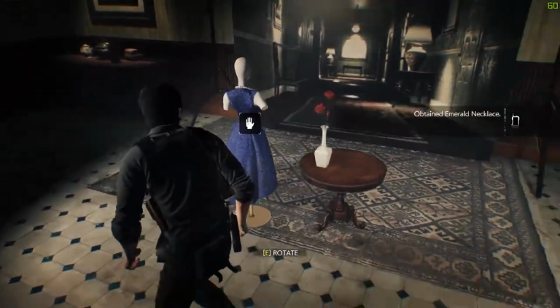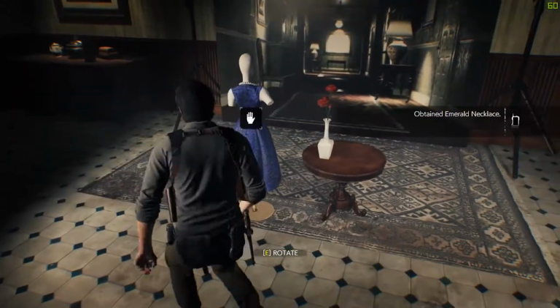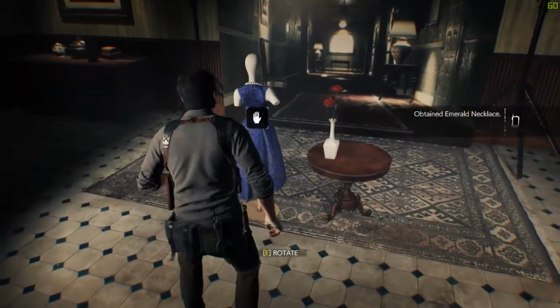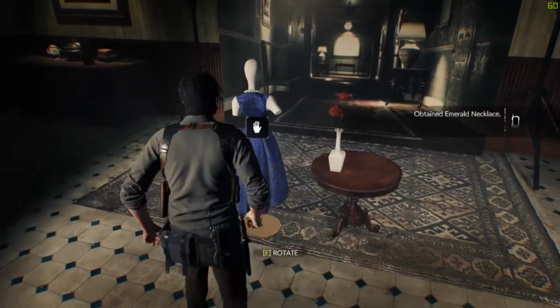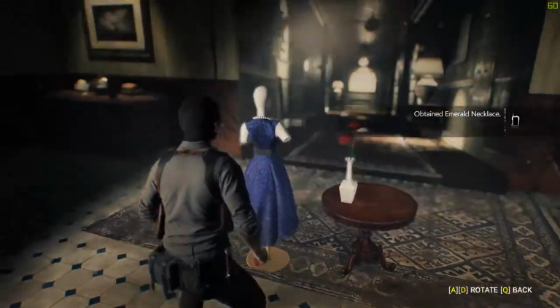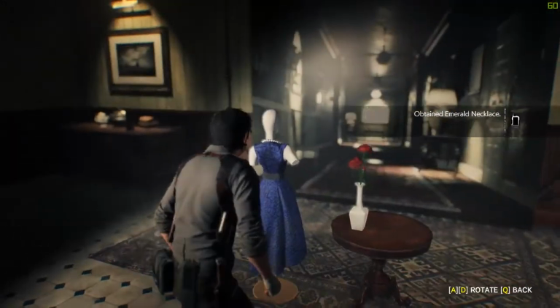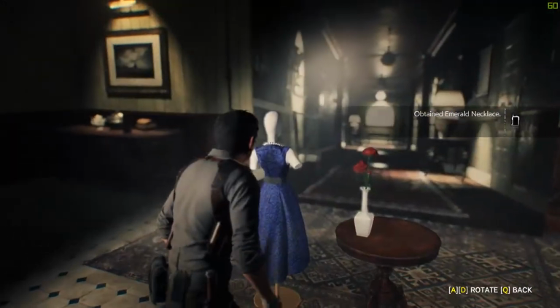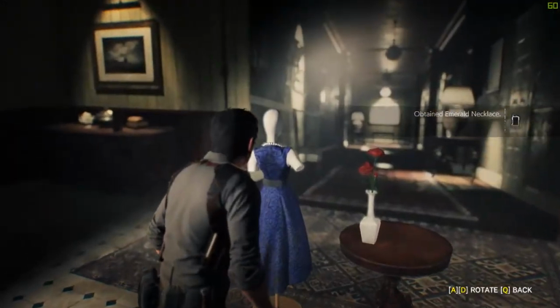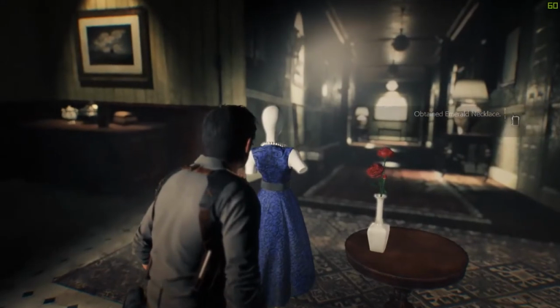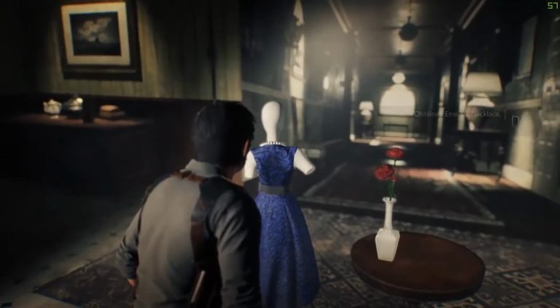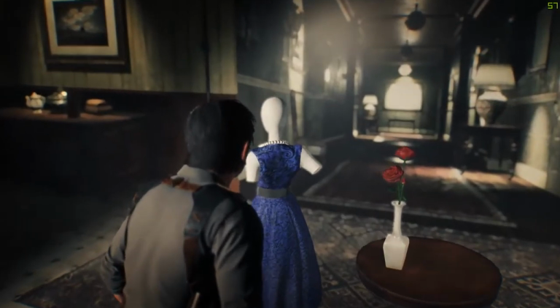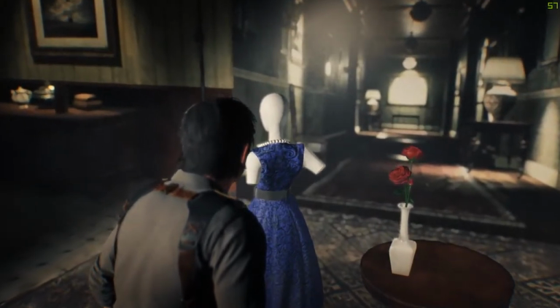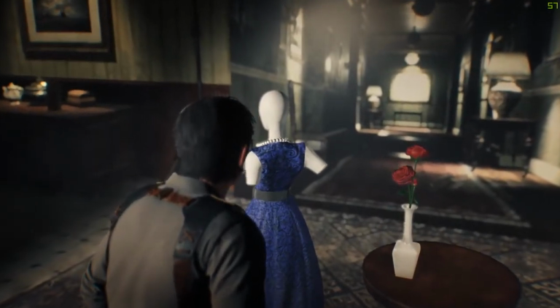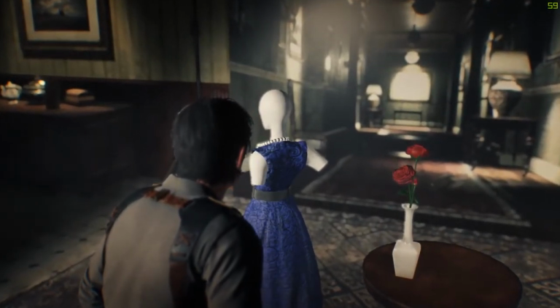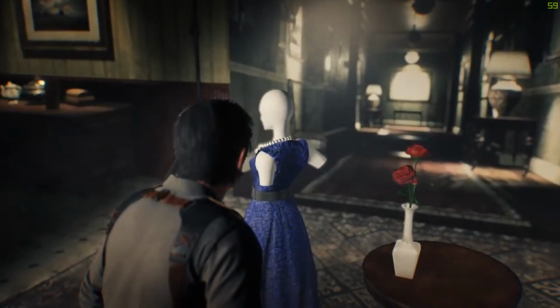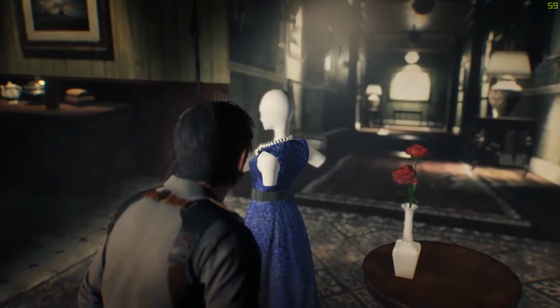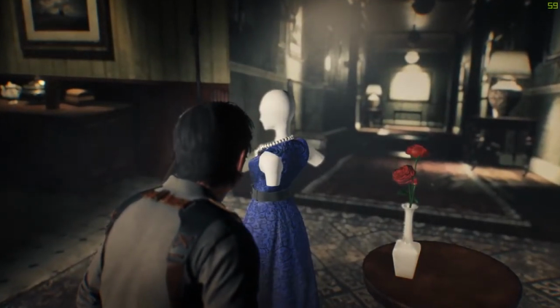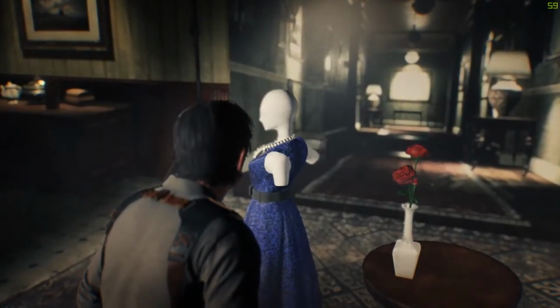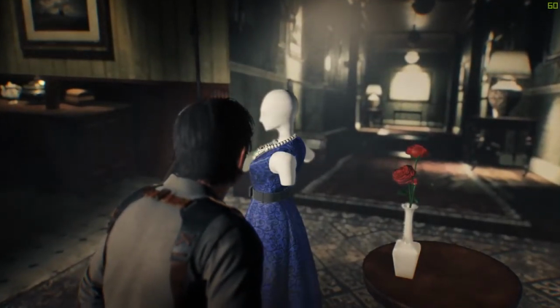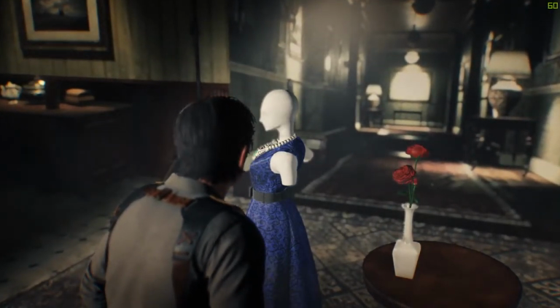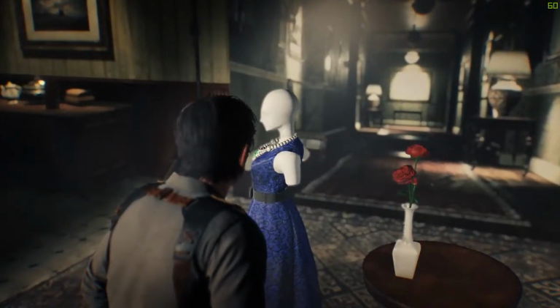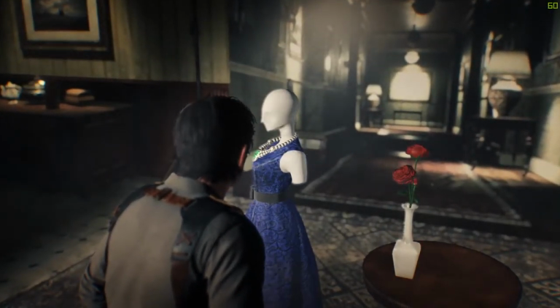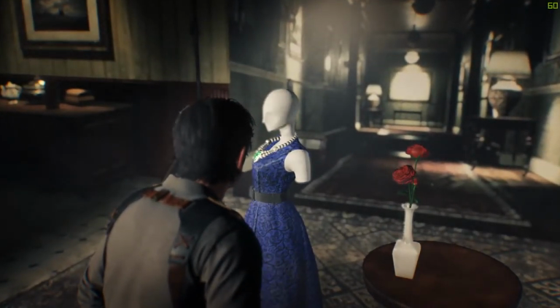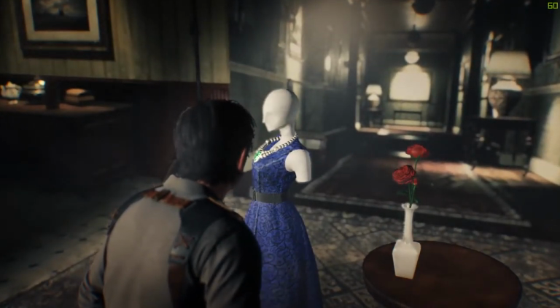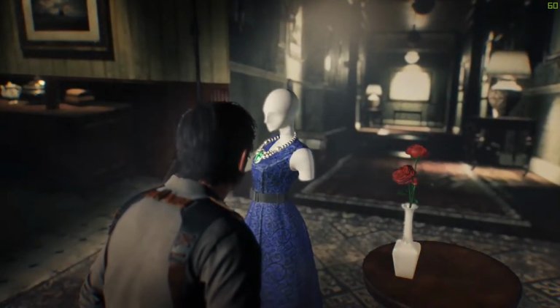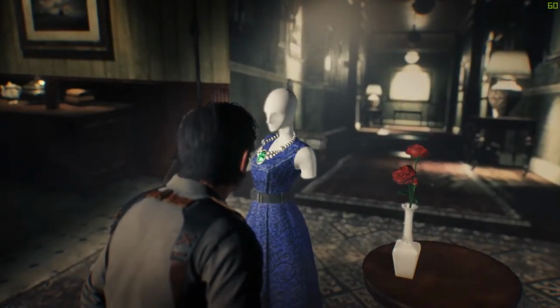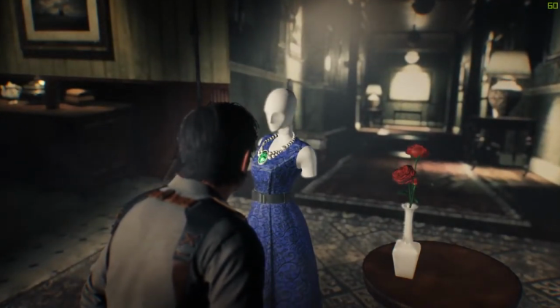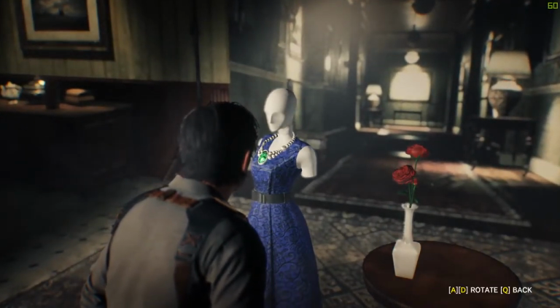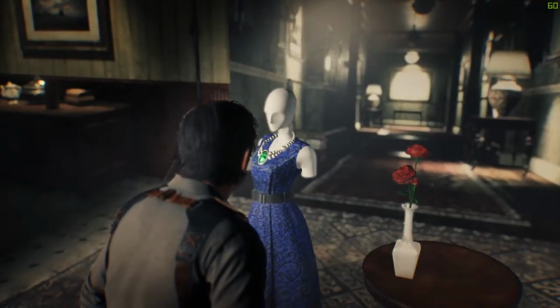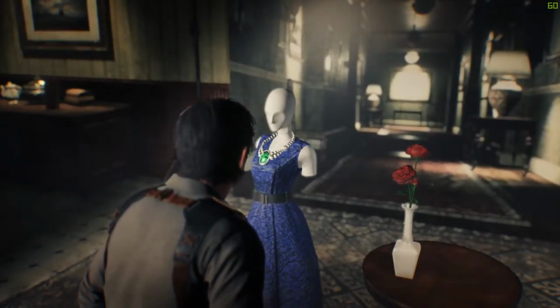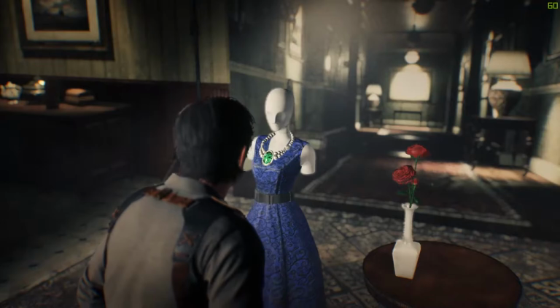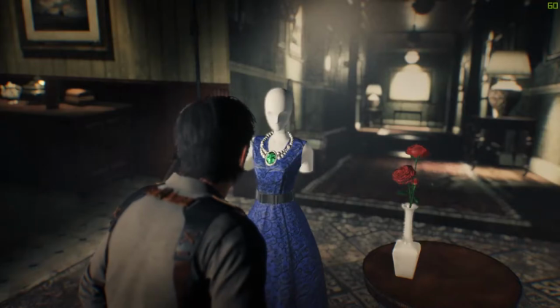Now turn the mannequin so that she's directly facing the camera. If she's off by even a little bit, it won't work, so make sure you have her positioned right.